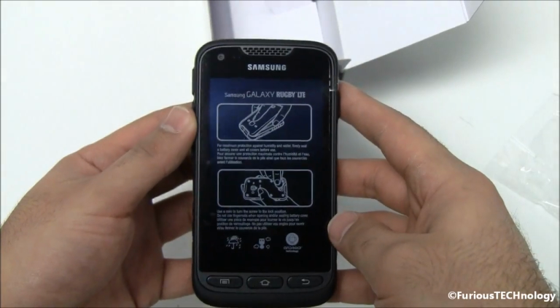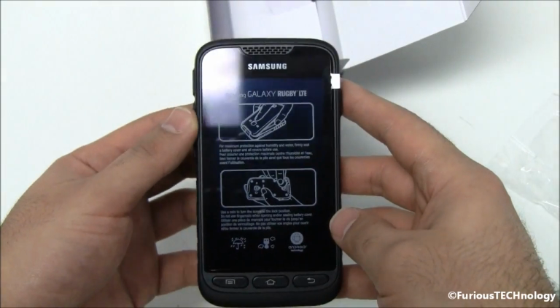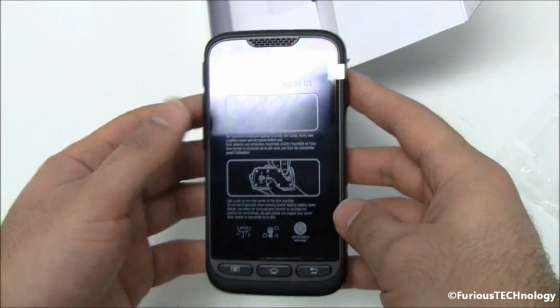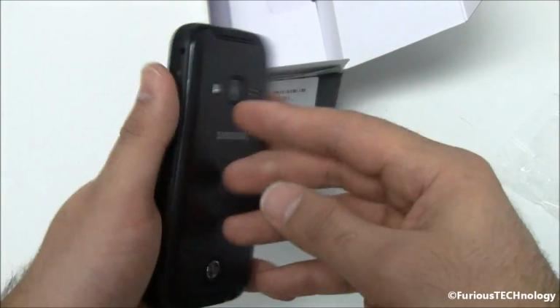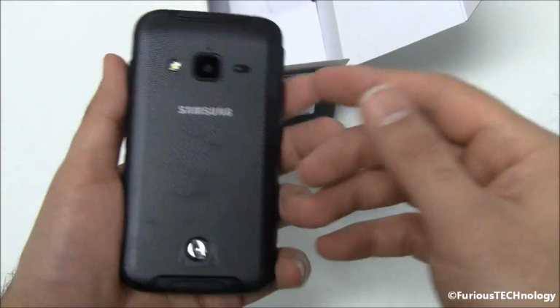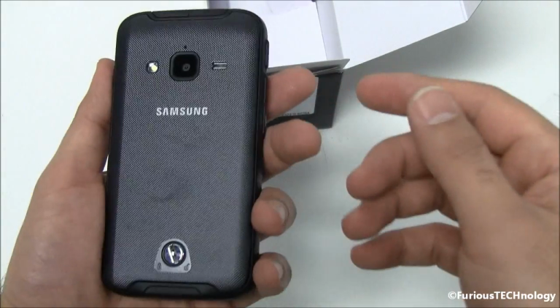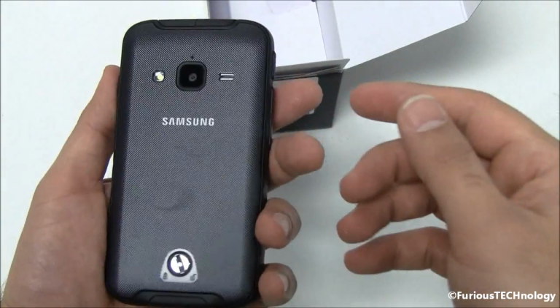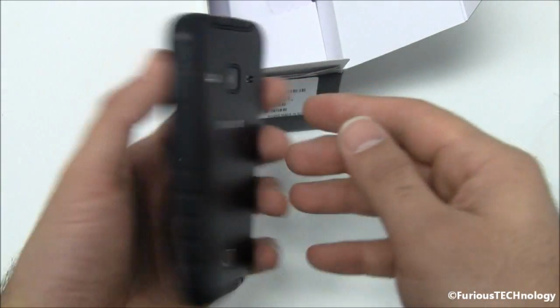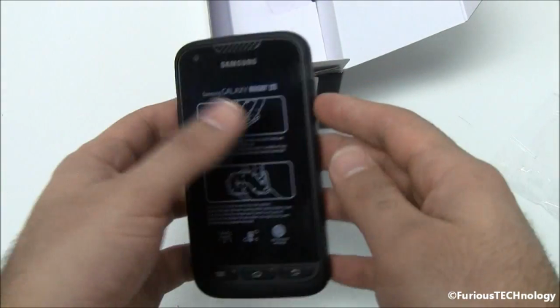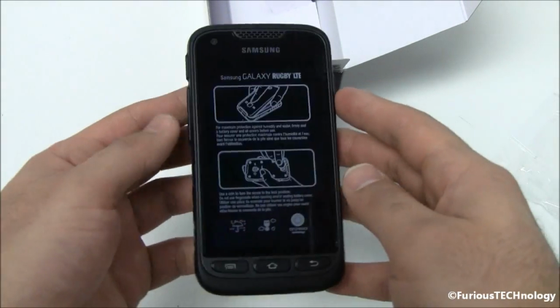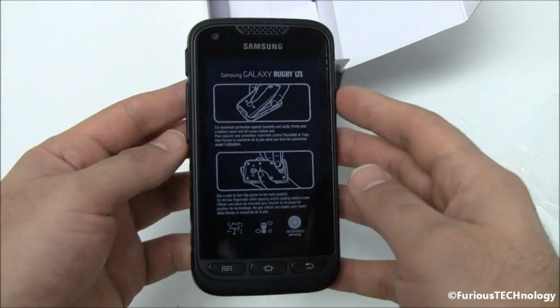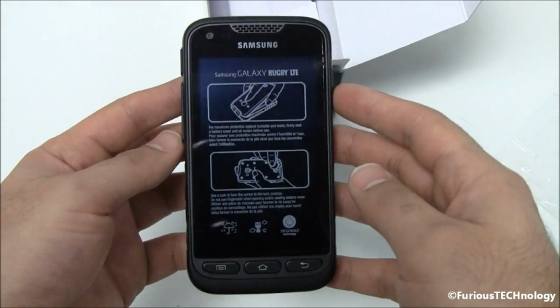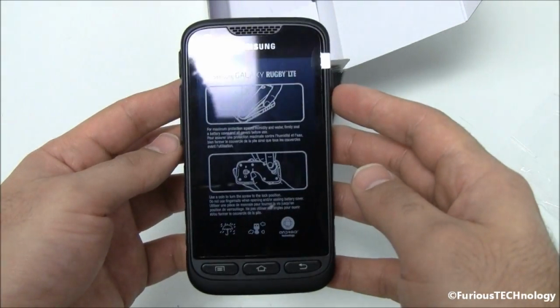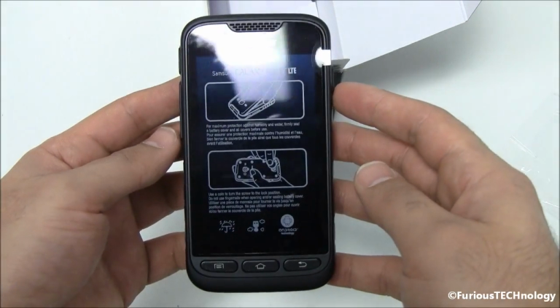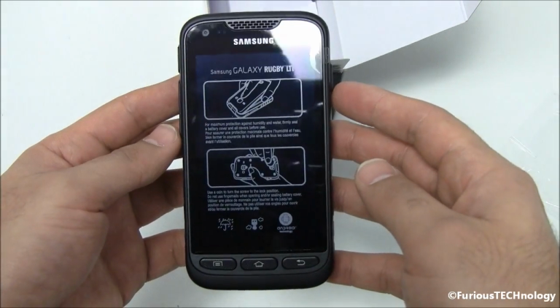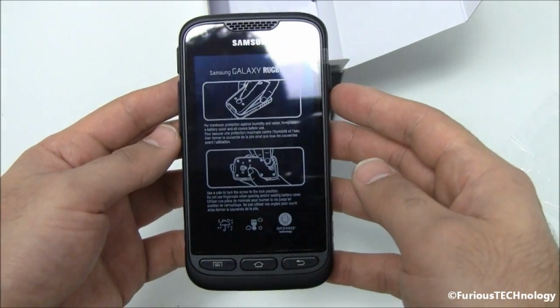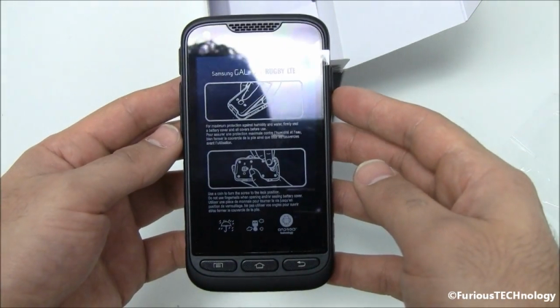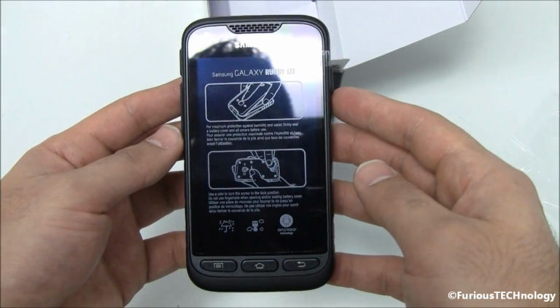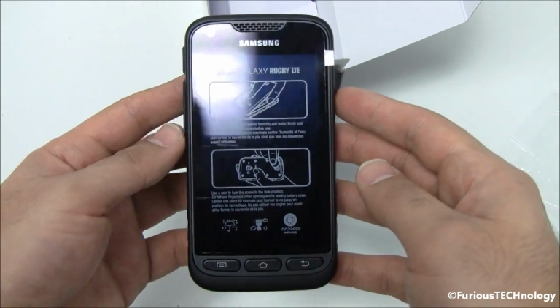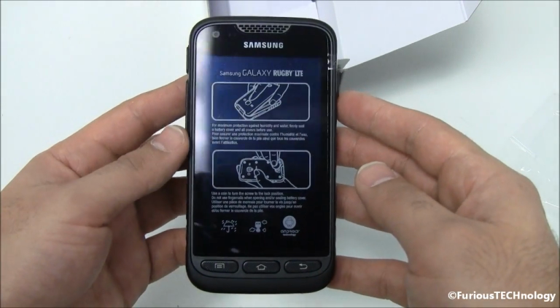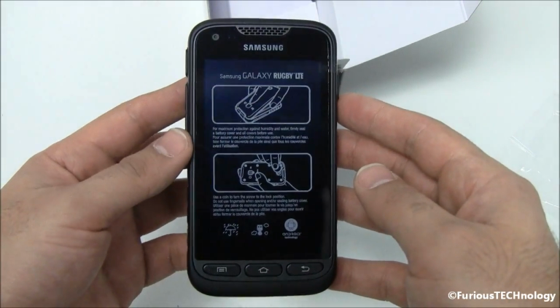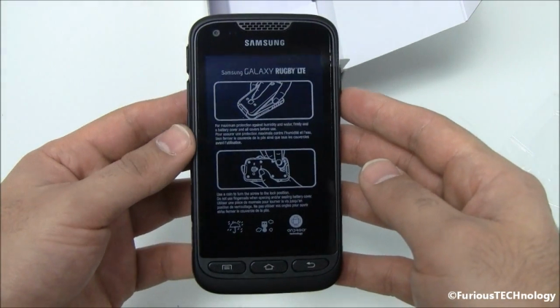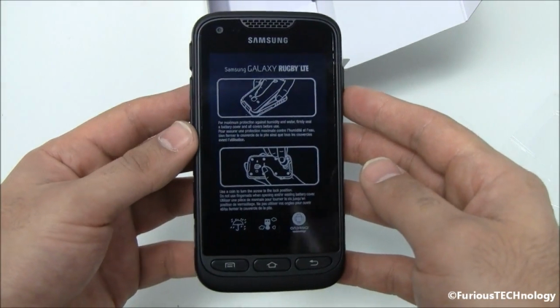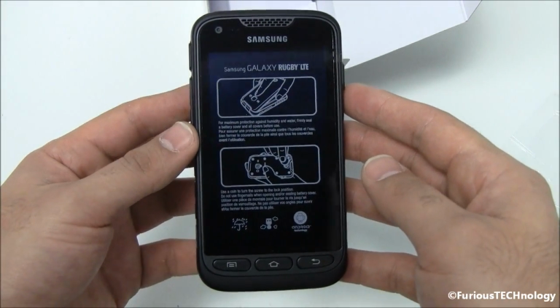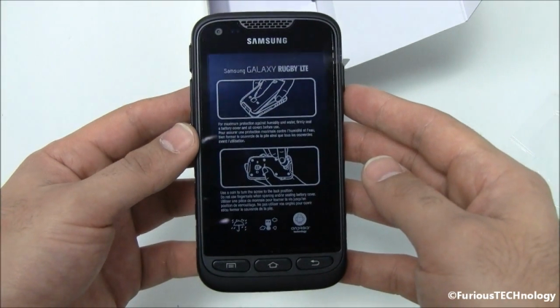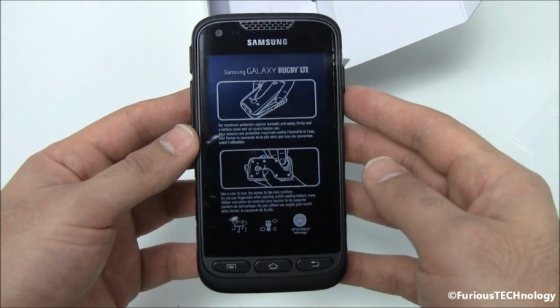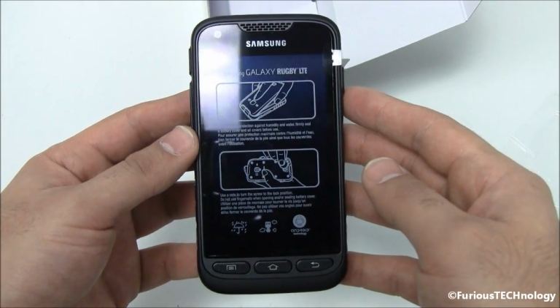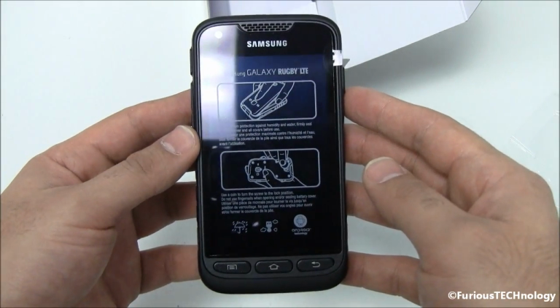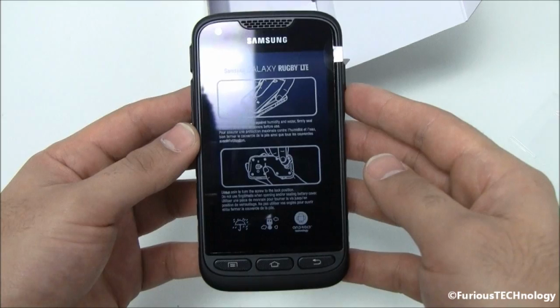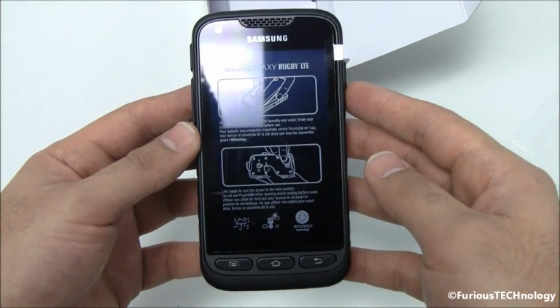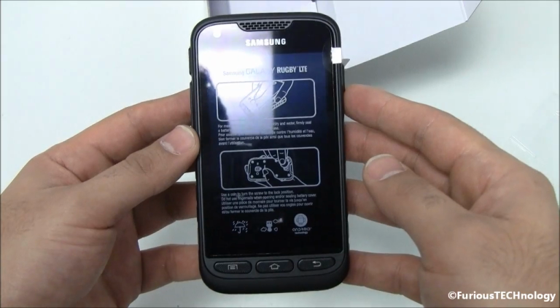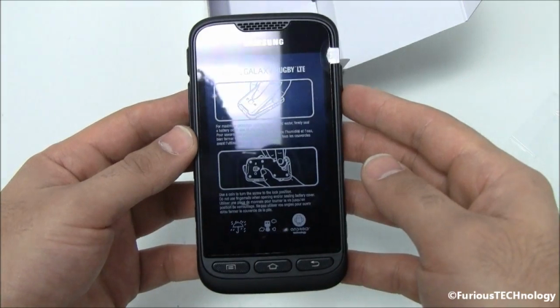So that's it. That's your unboxing for it. Any questions or comments please leave them below and I'll see you guys on my next video.